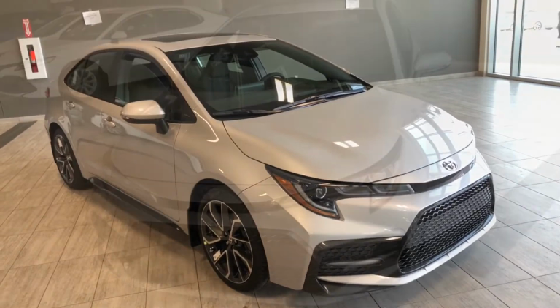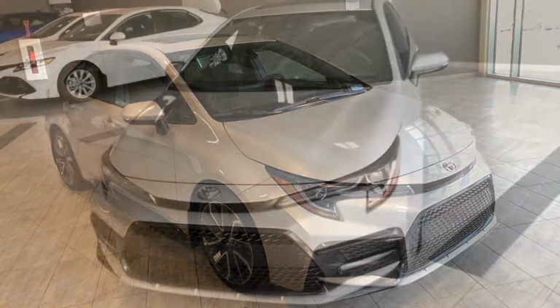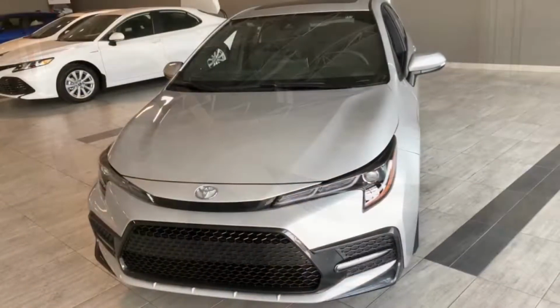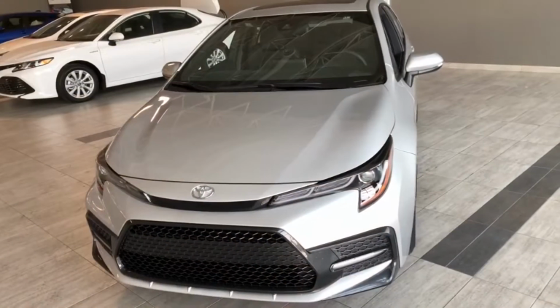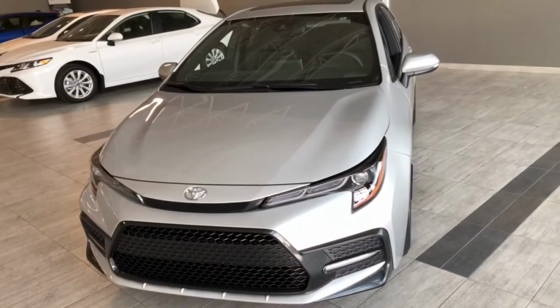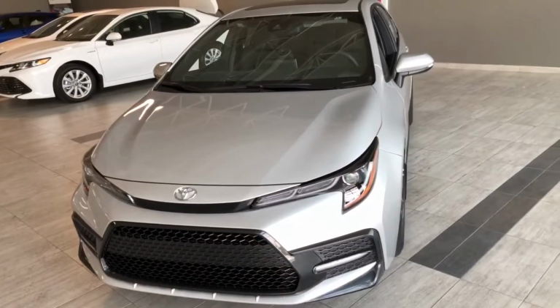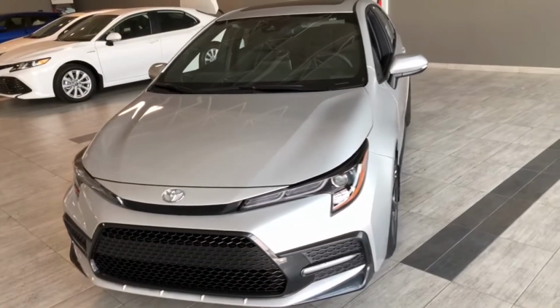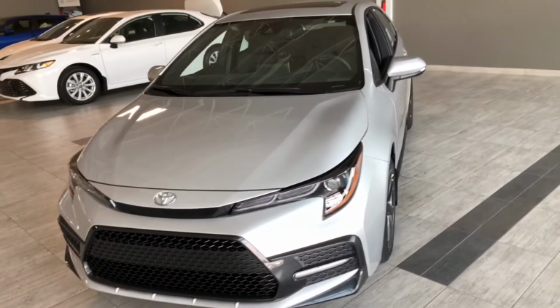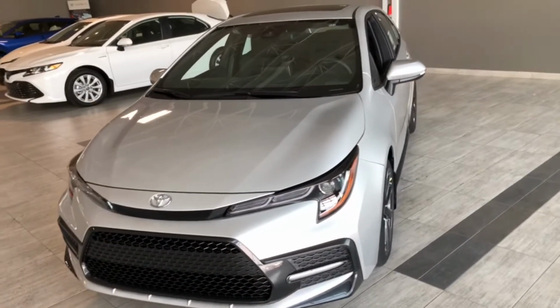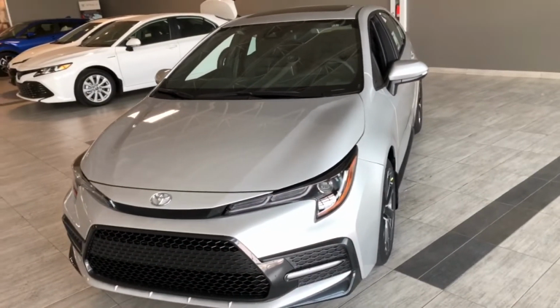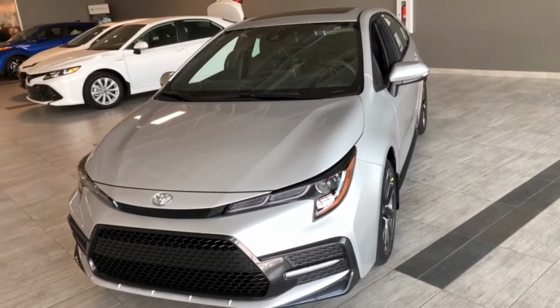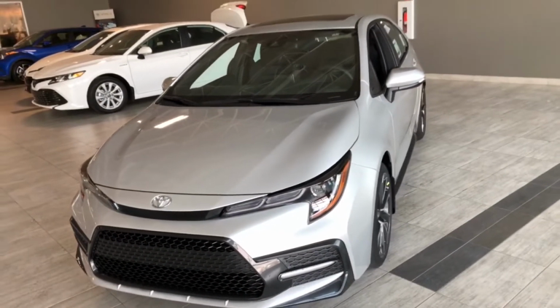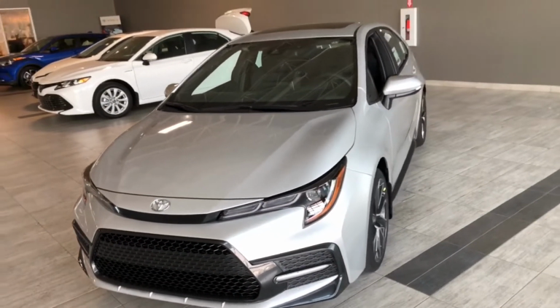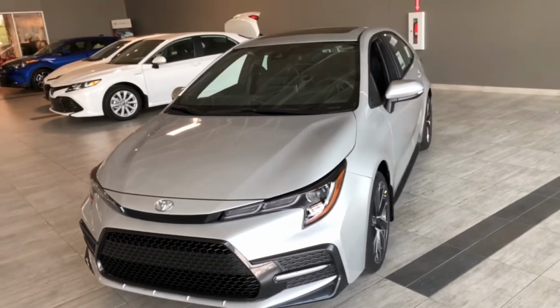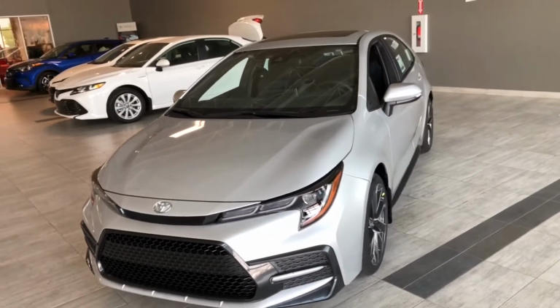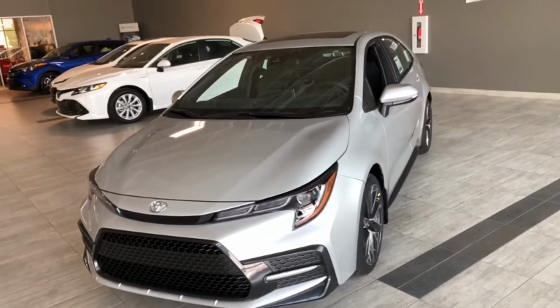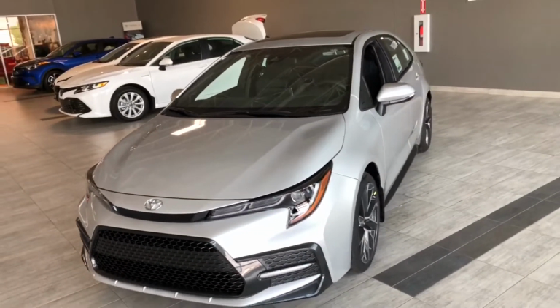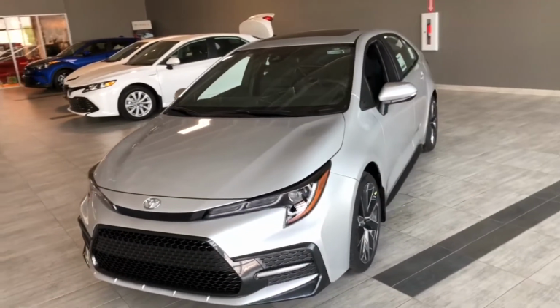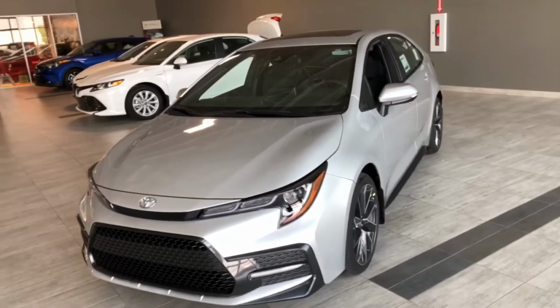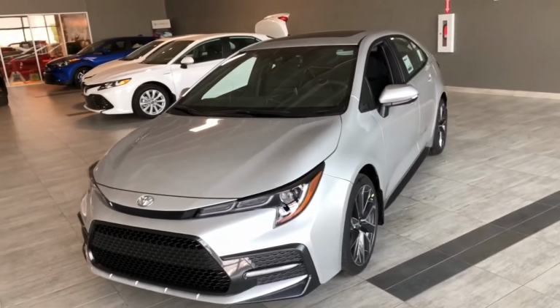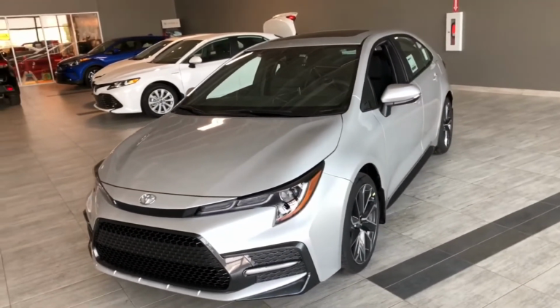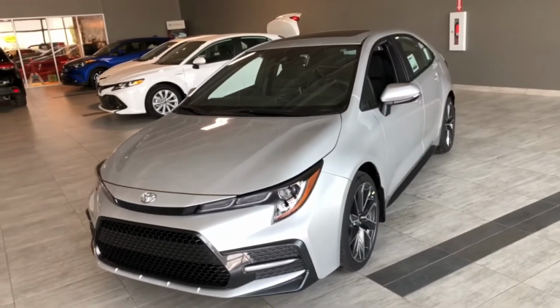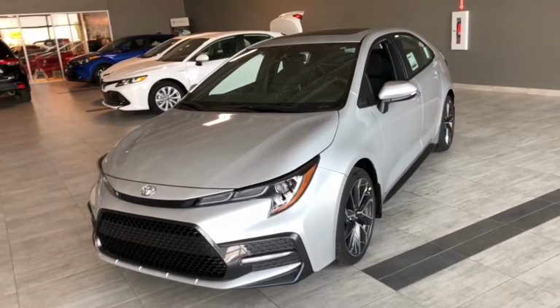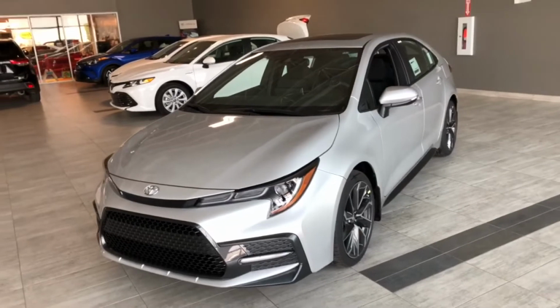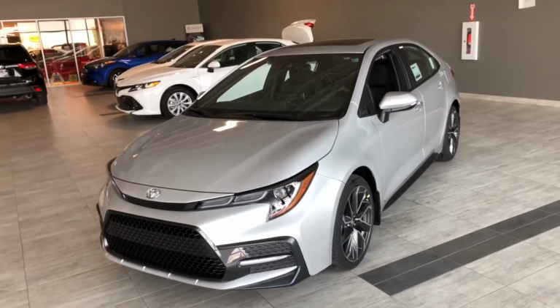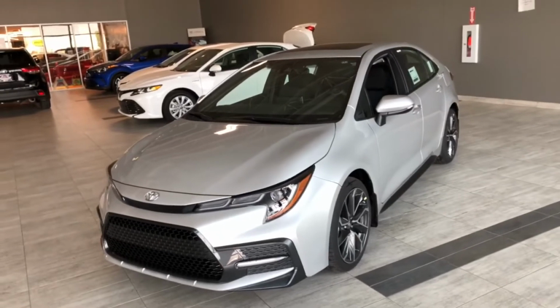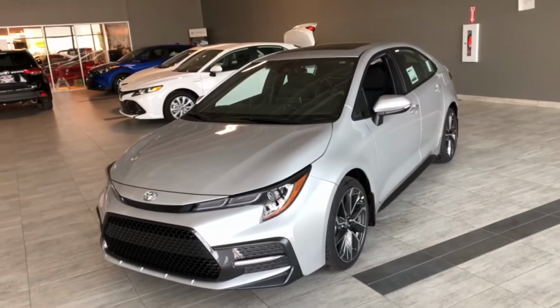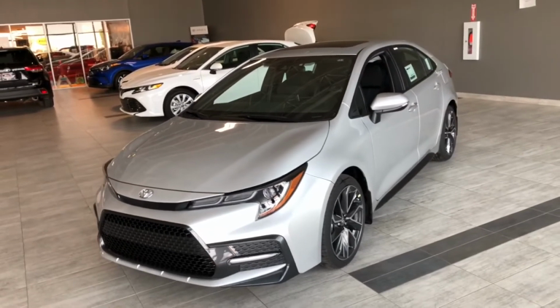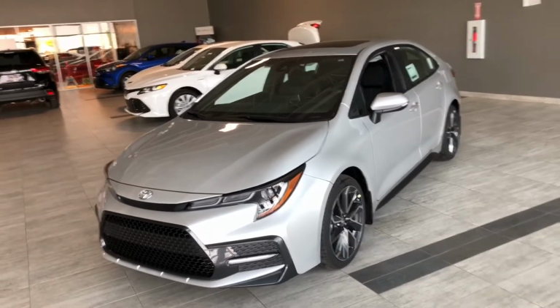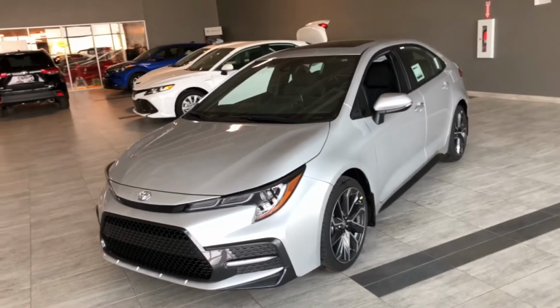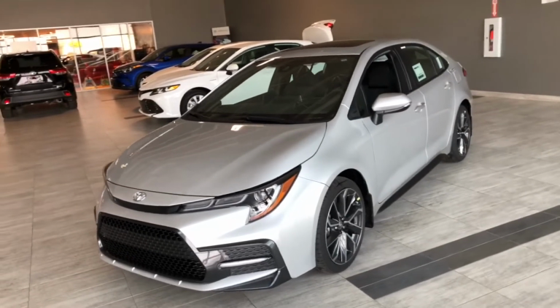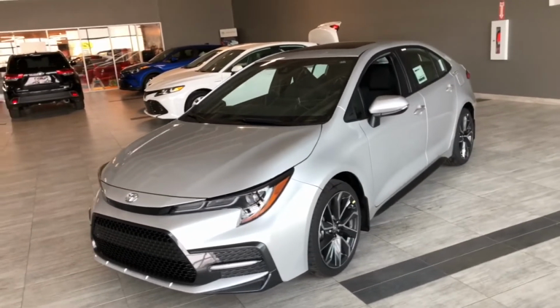Some of the great exterior features on this Corolla include turn signals on the side mirrors, a proximity smart key system, and a backup camera.